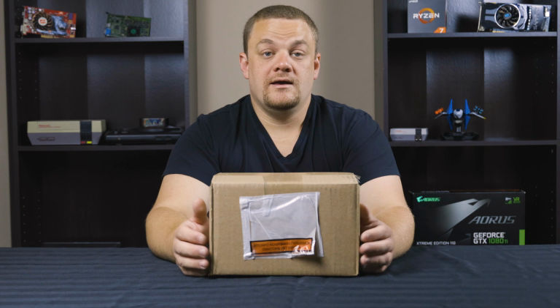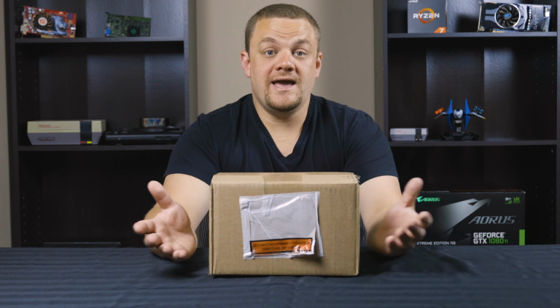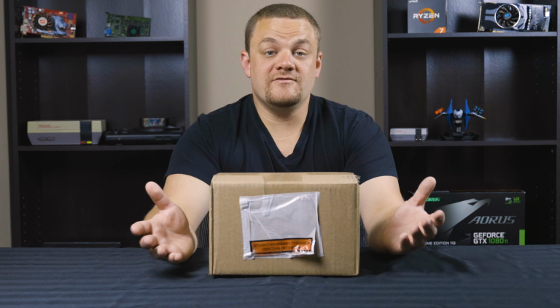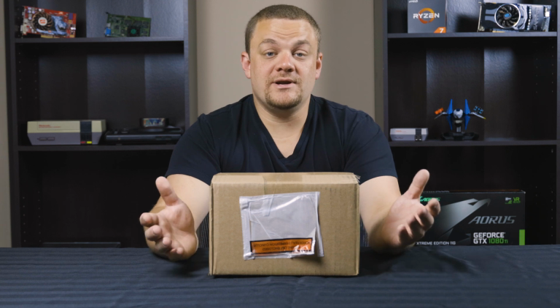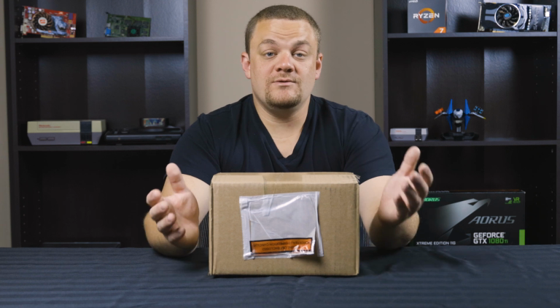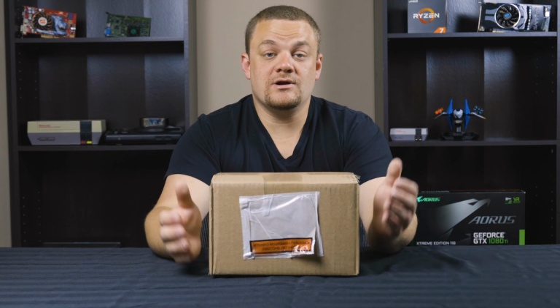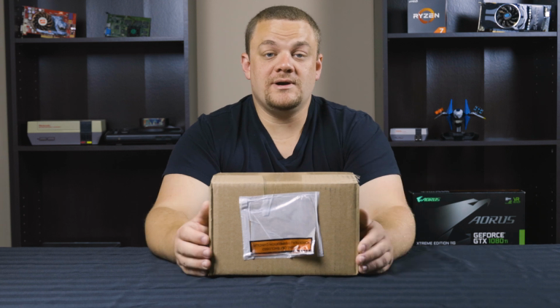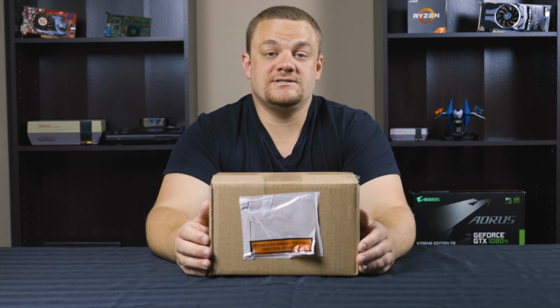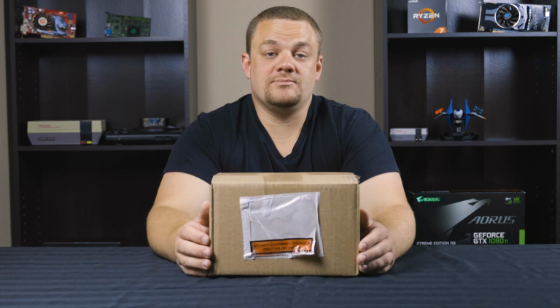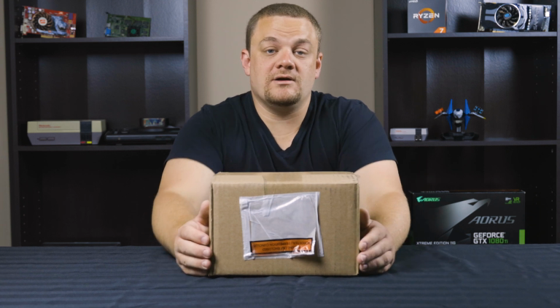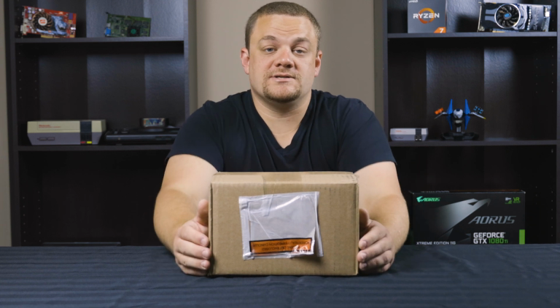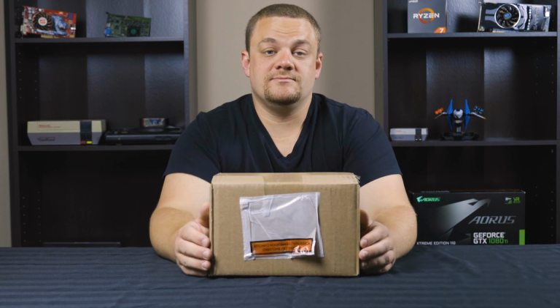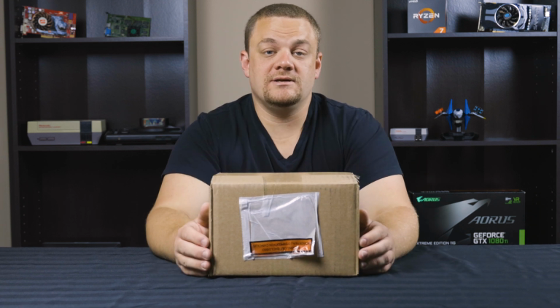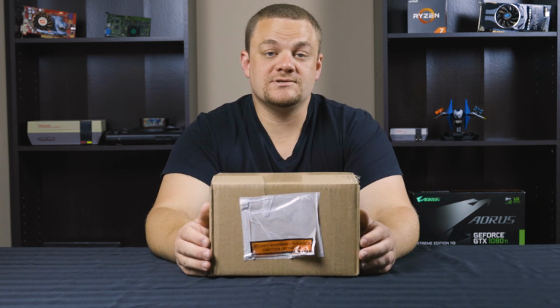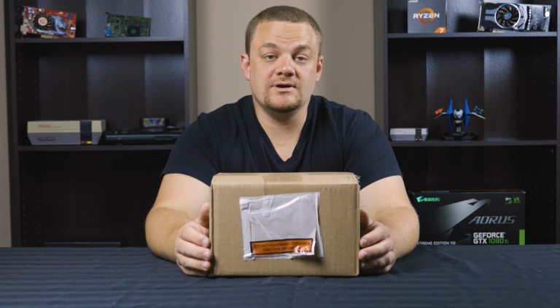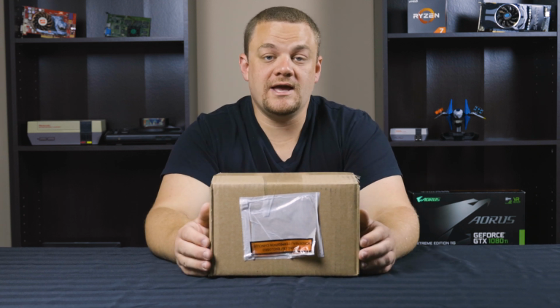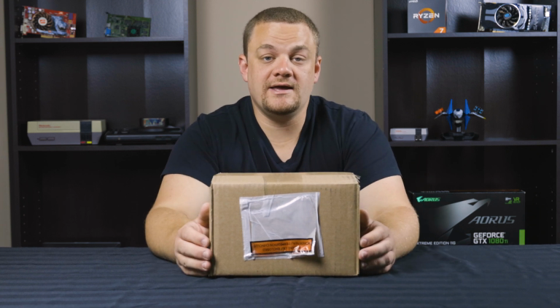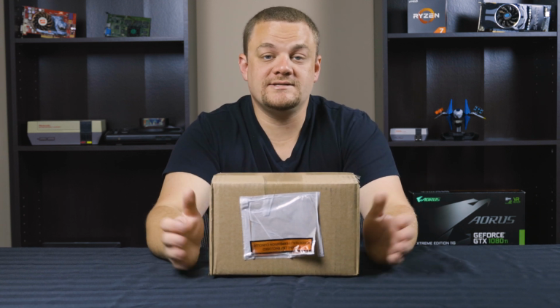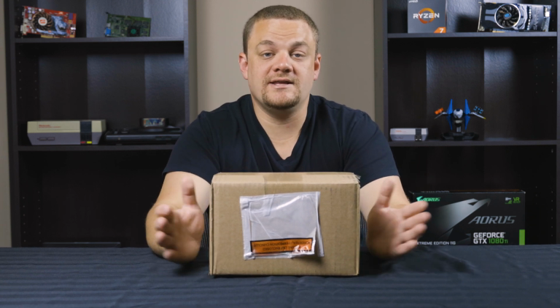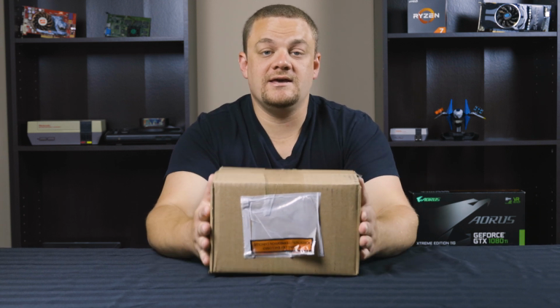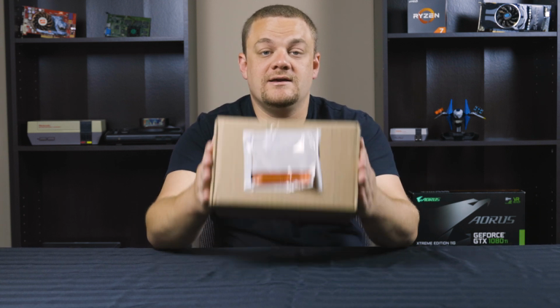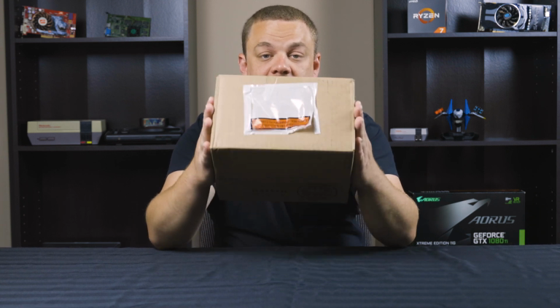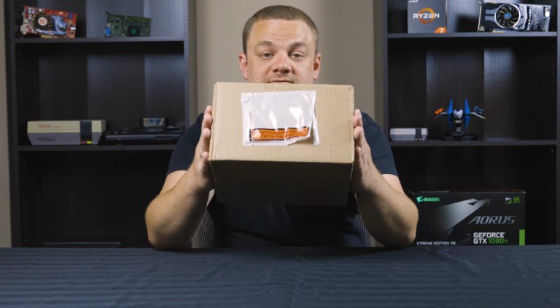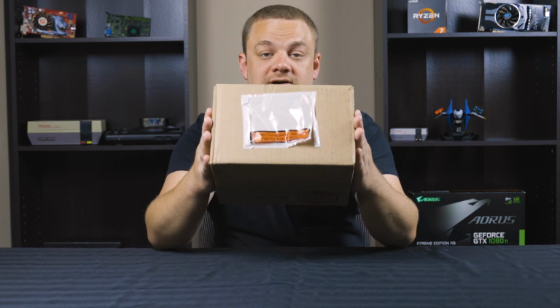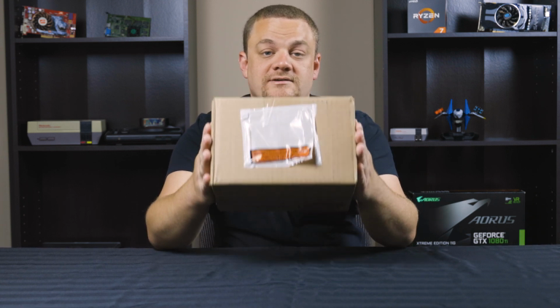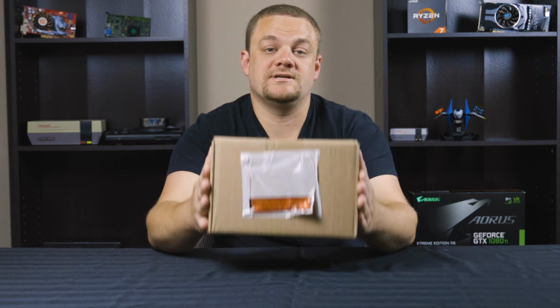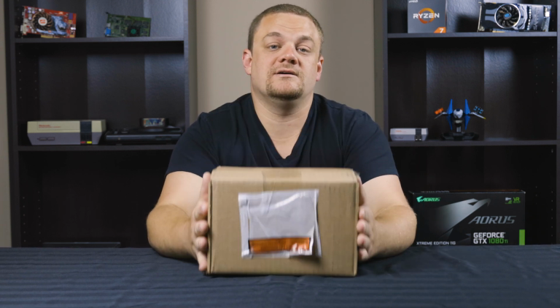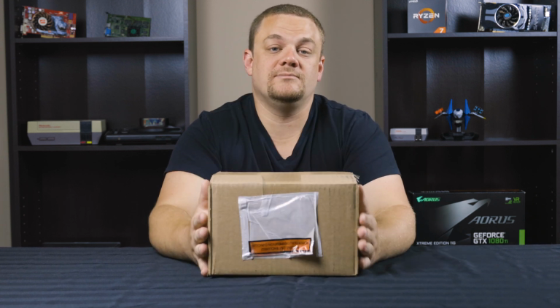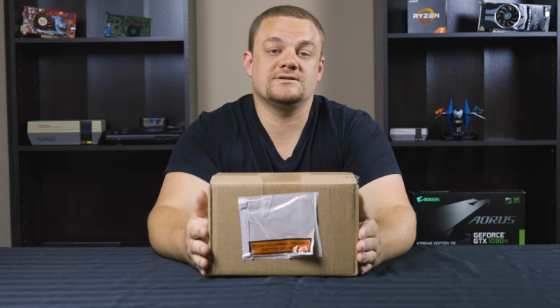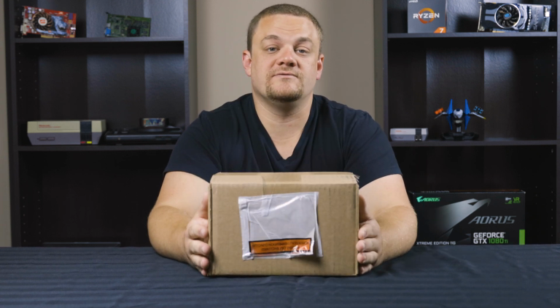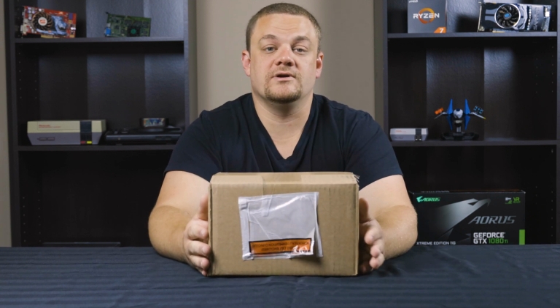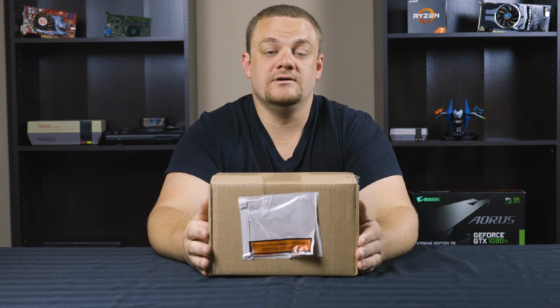Hey everybody! Welcome back to Tech Progress. My name is Cory and today I've got an exciting unboxing for you.